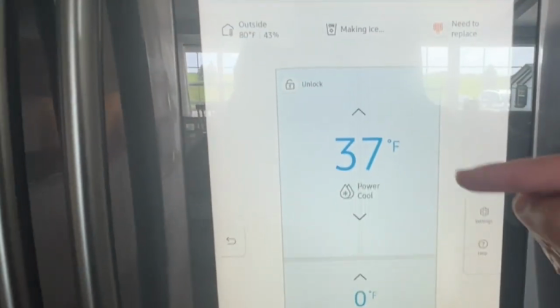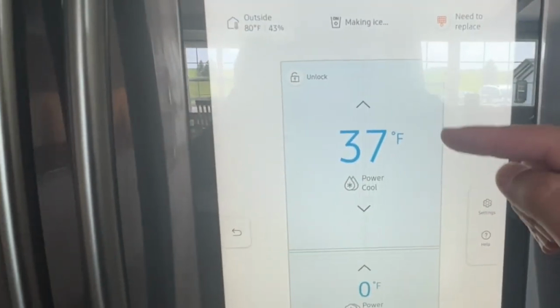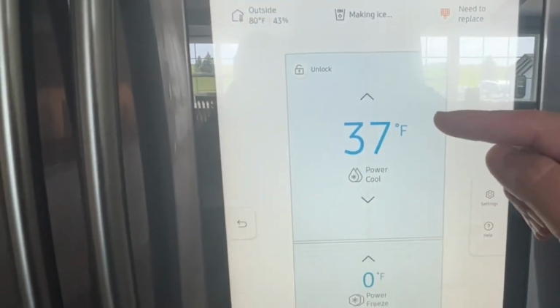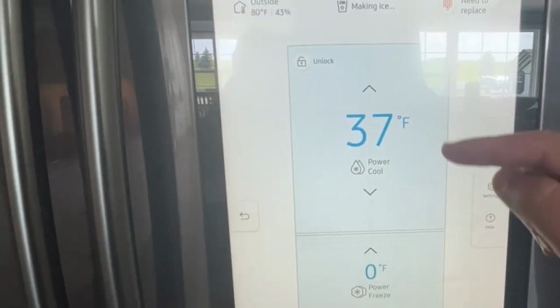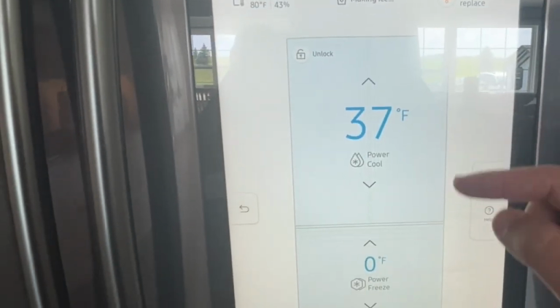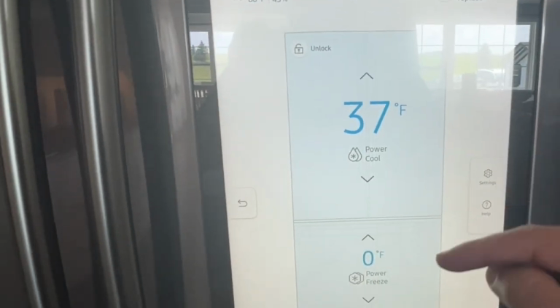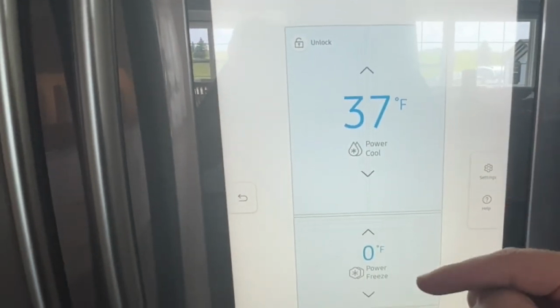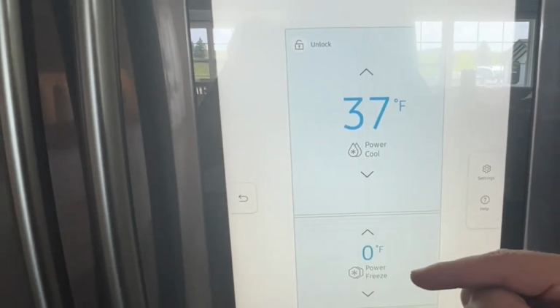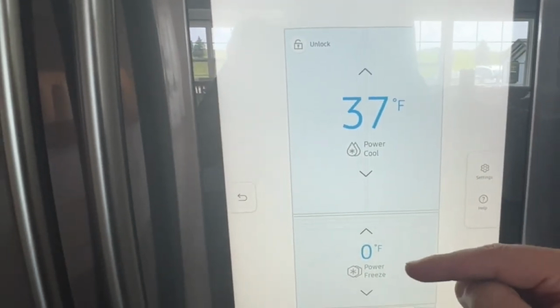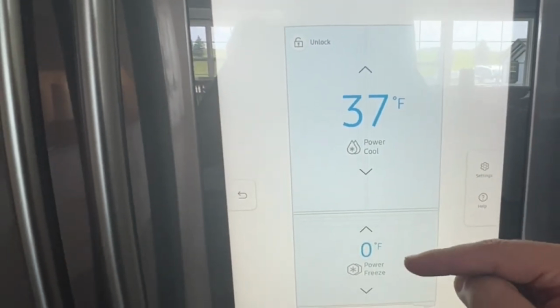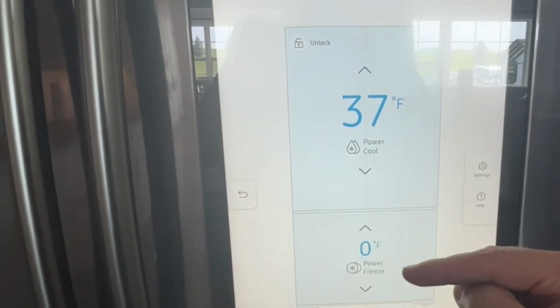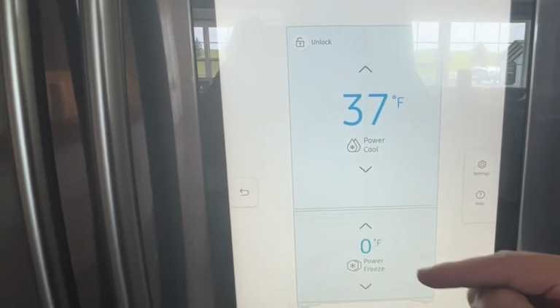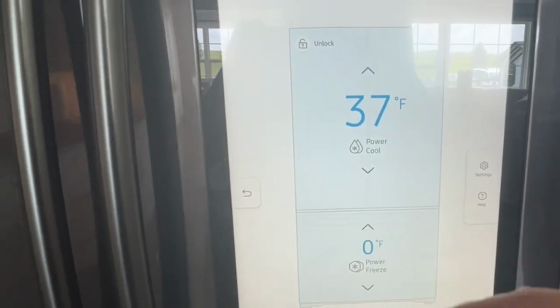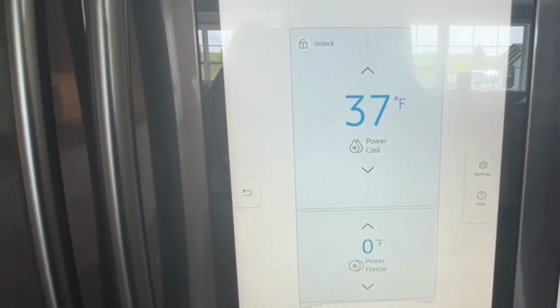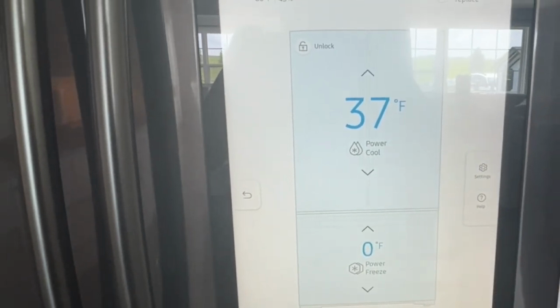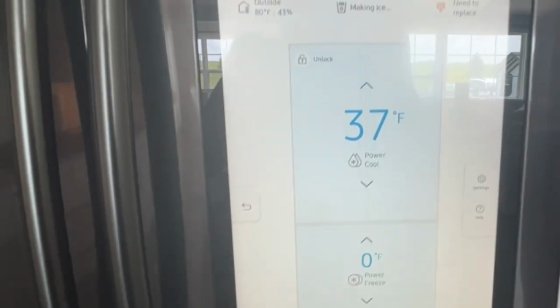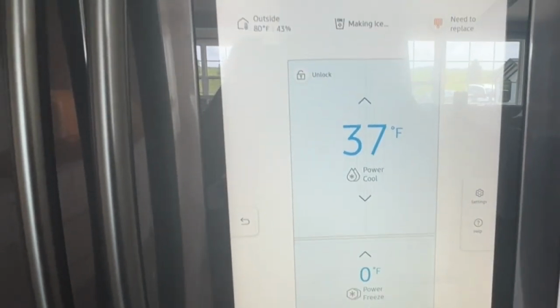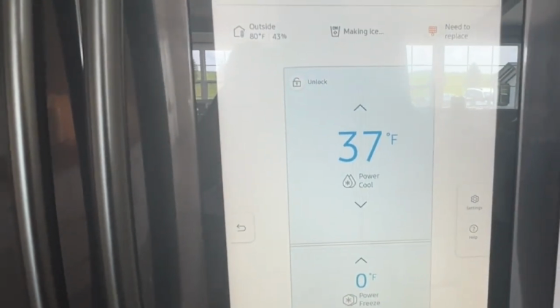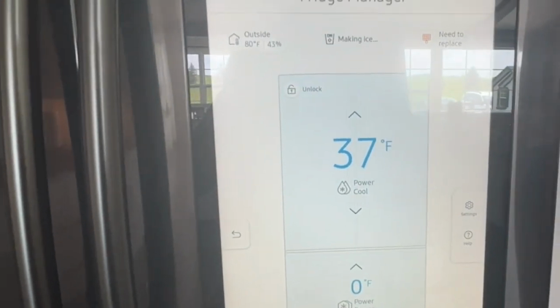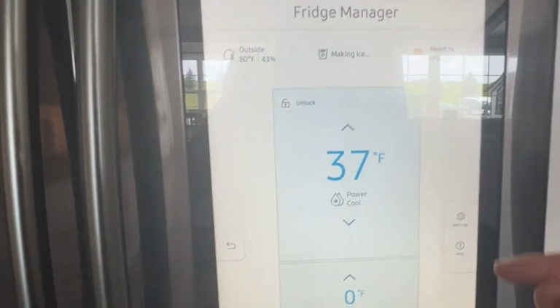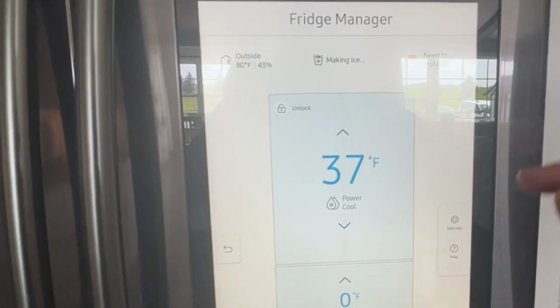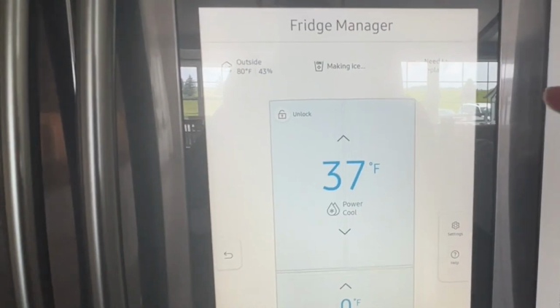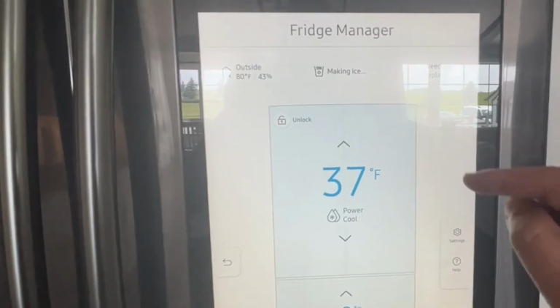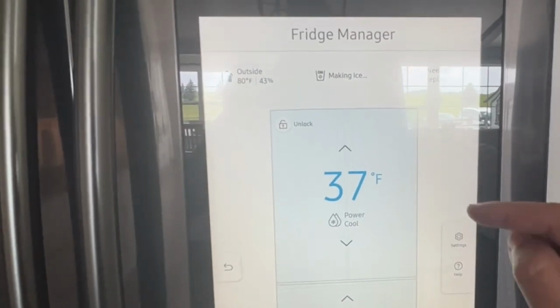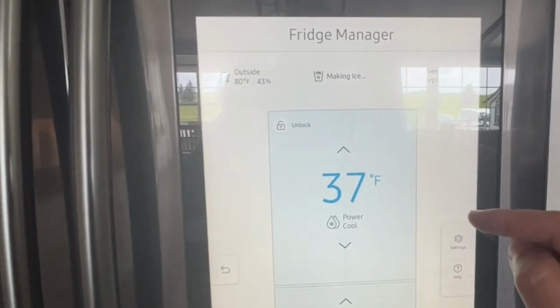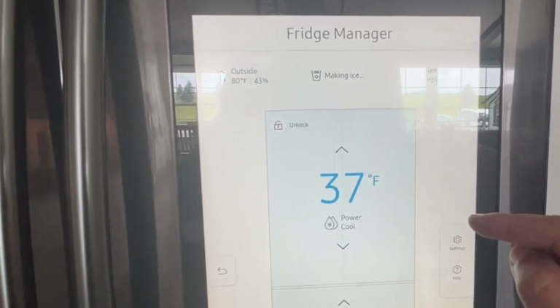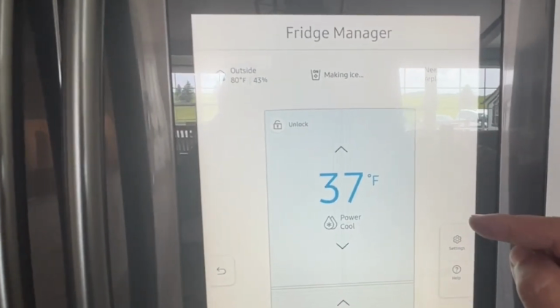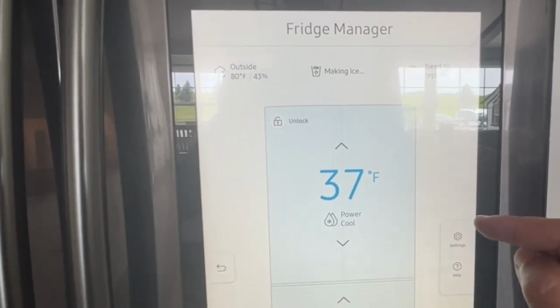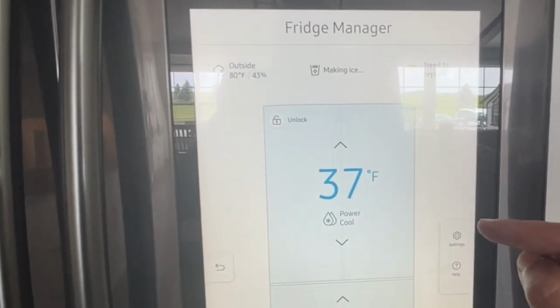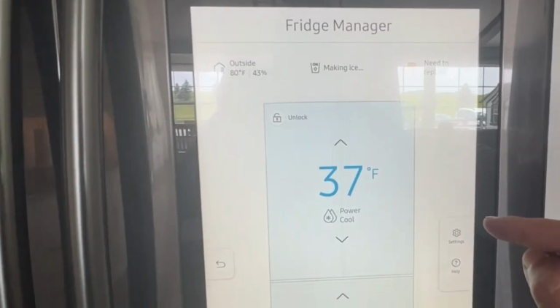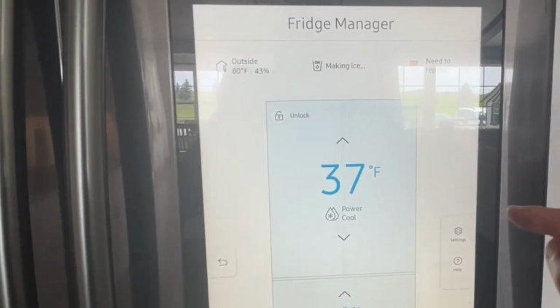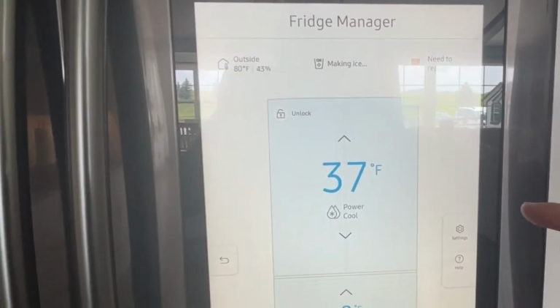It's got the temperature and then the freezer temperature here. This is the screen that you're going to want to go to.